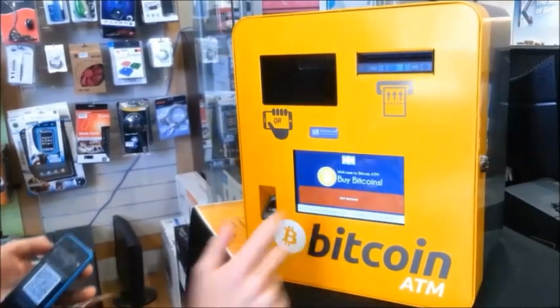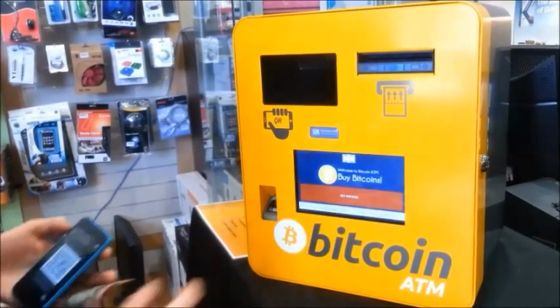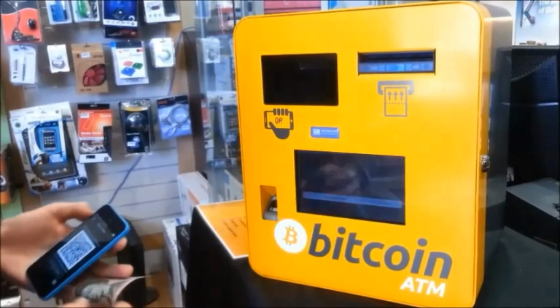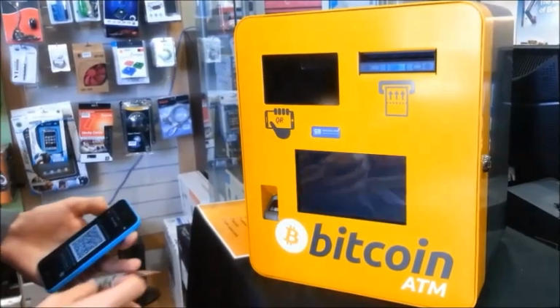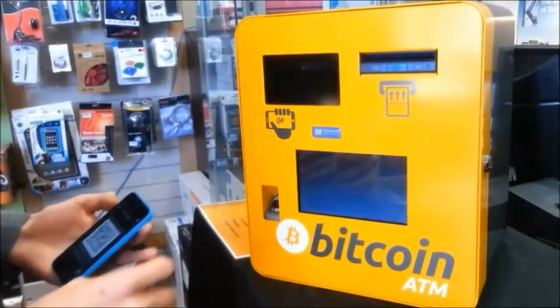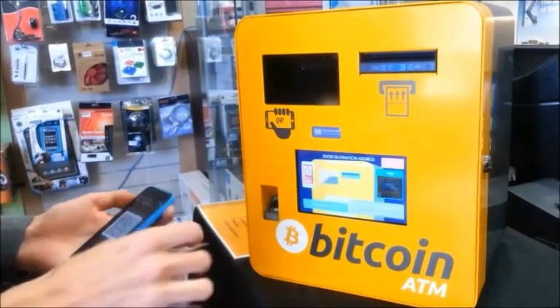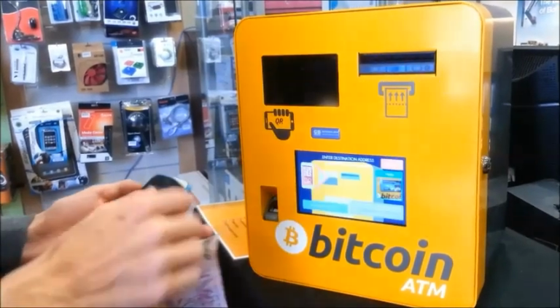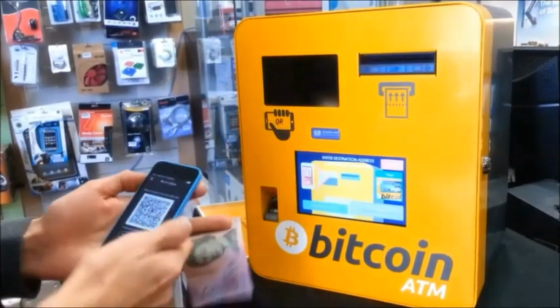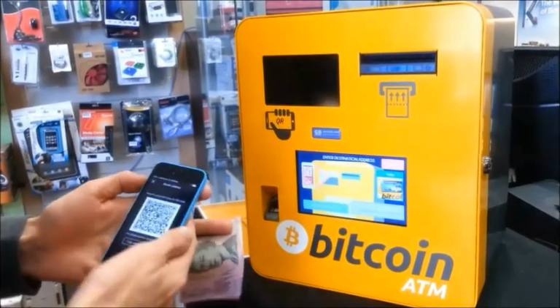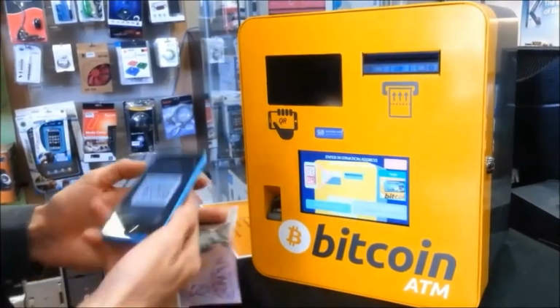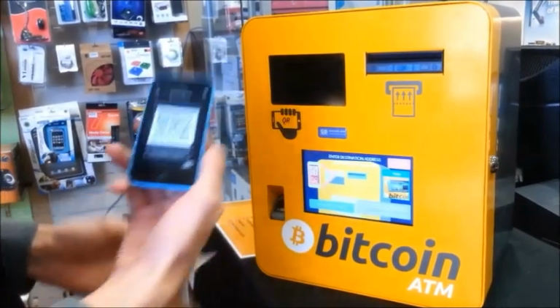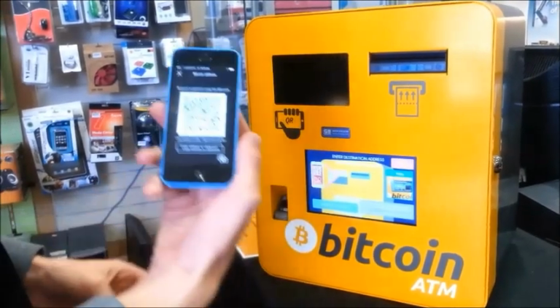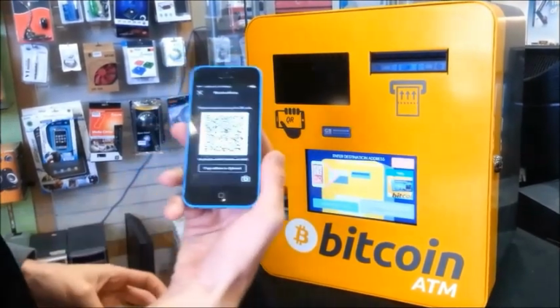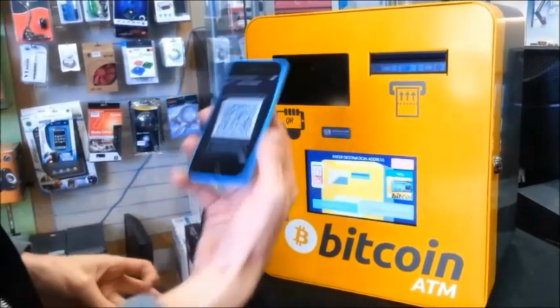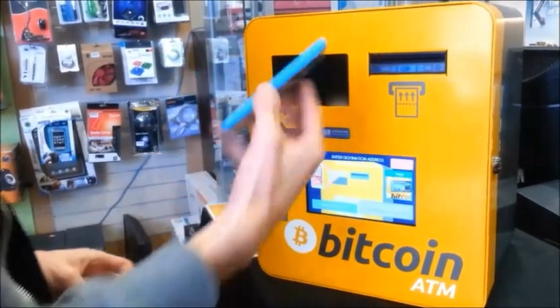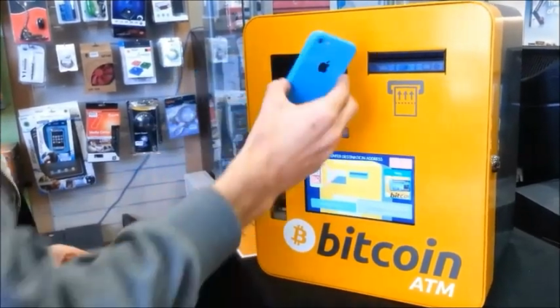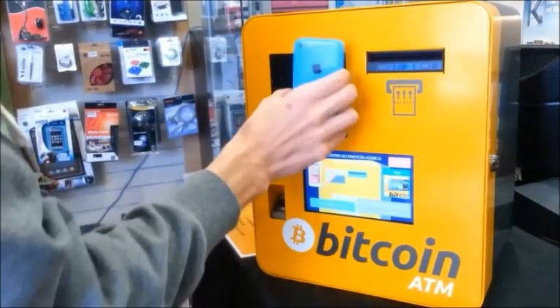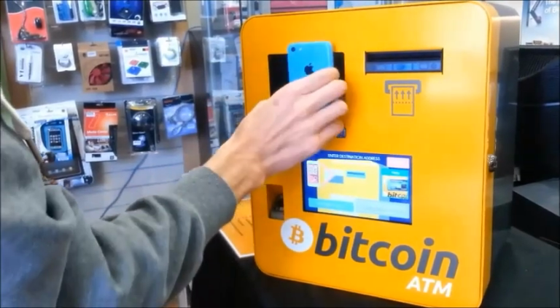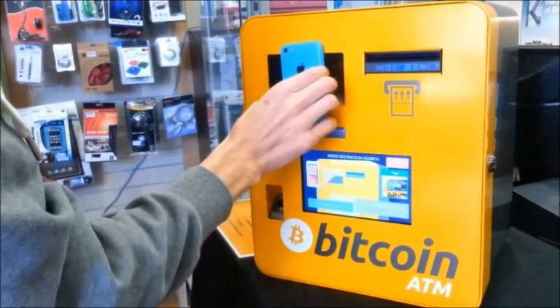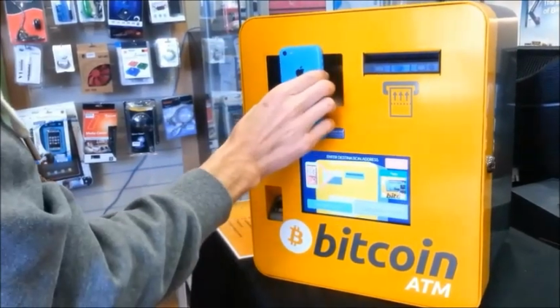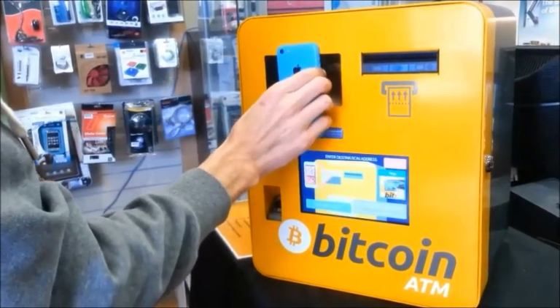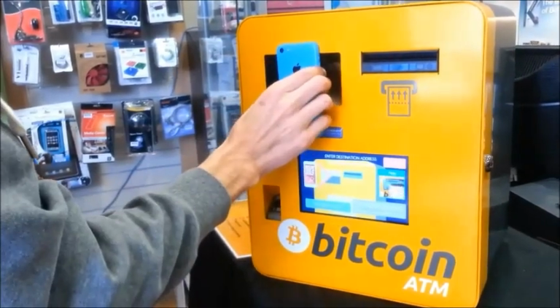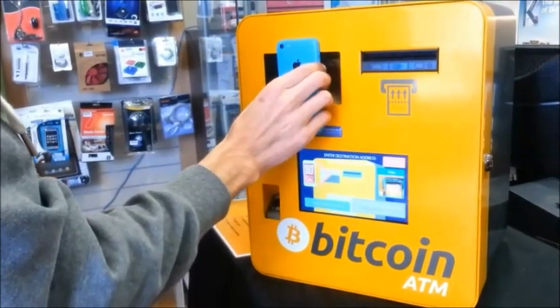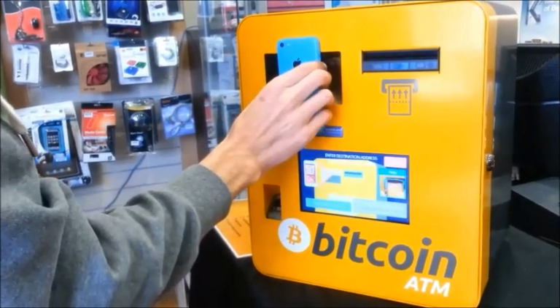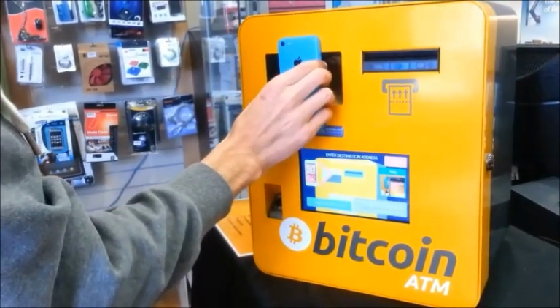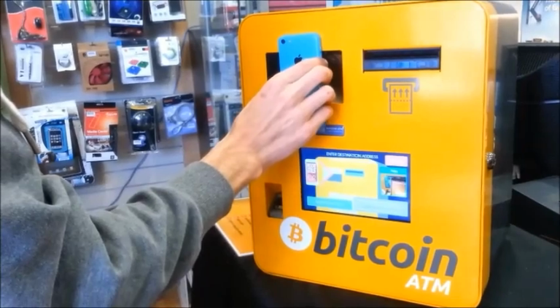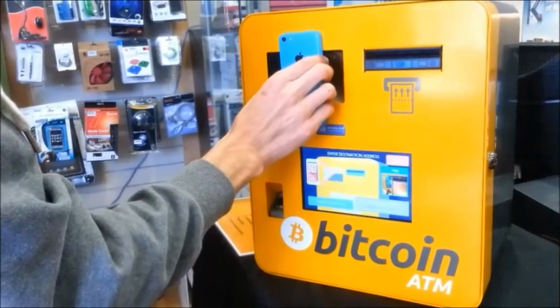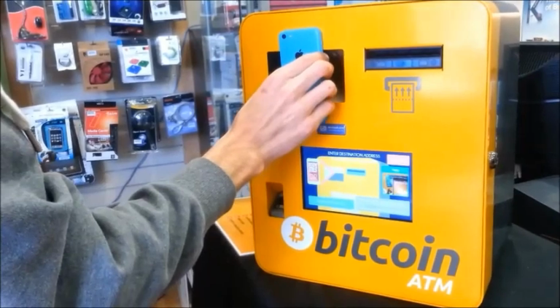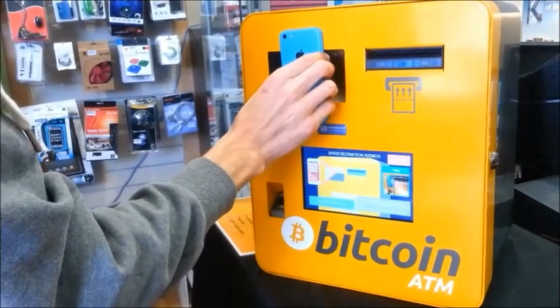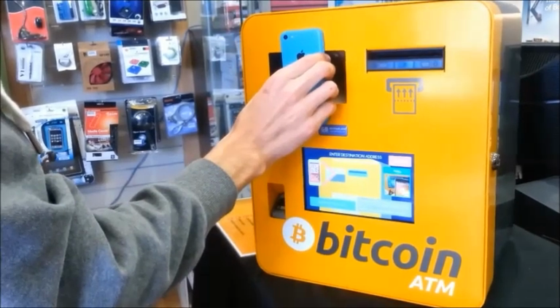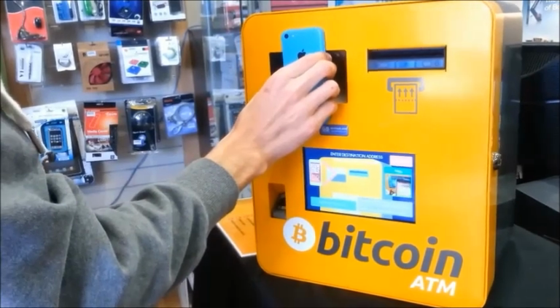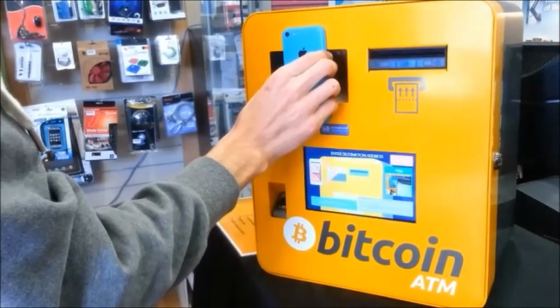This is Perth's first Bitcoin ATM, located at Waterford Plaza, next to Curtin University.